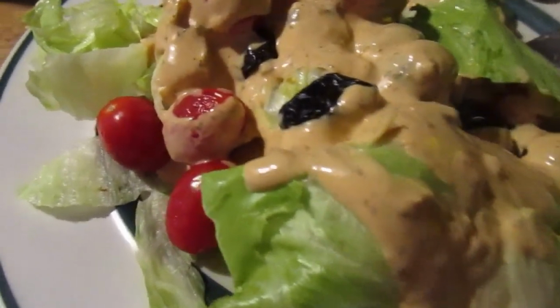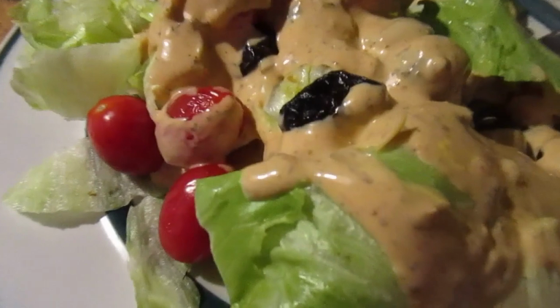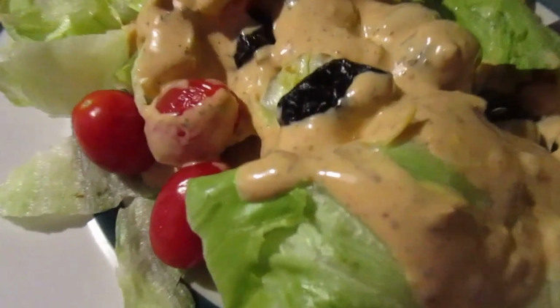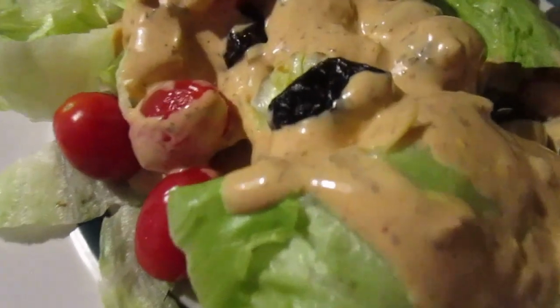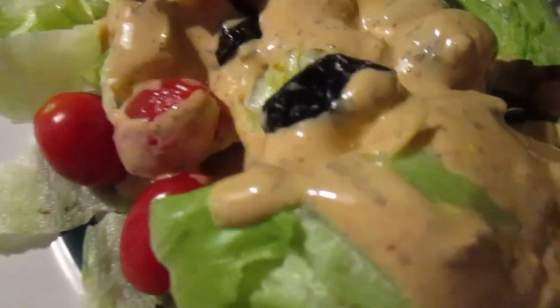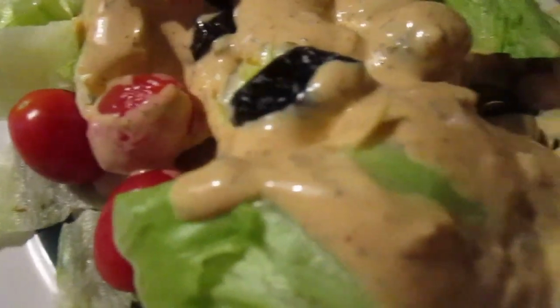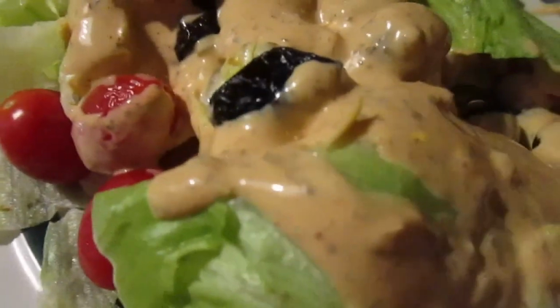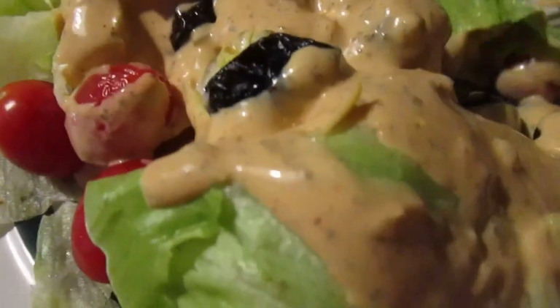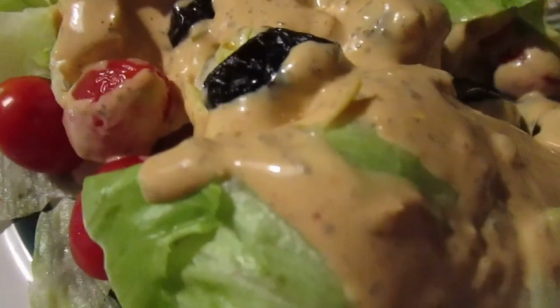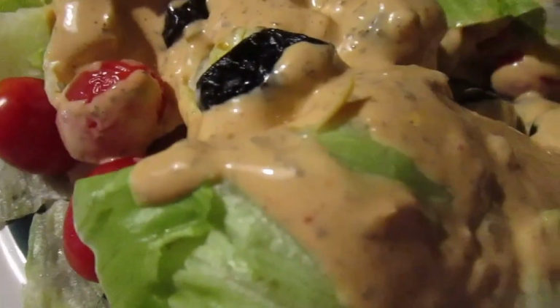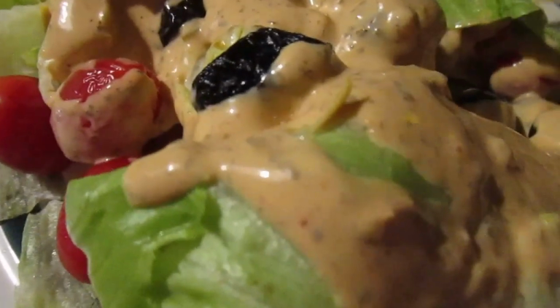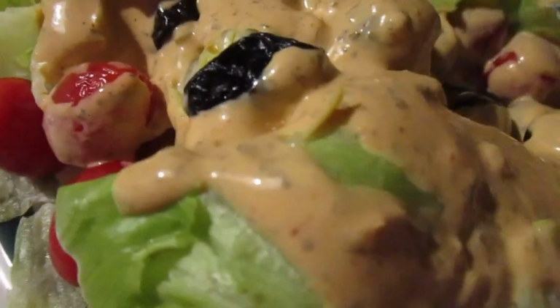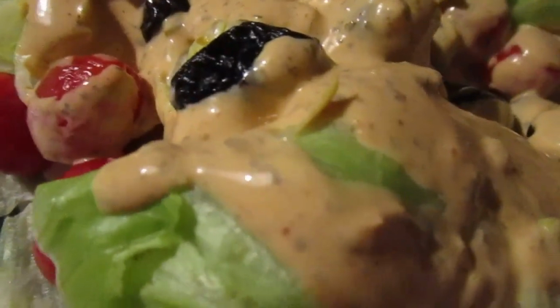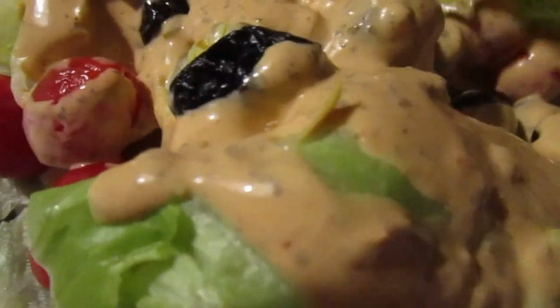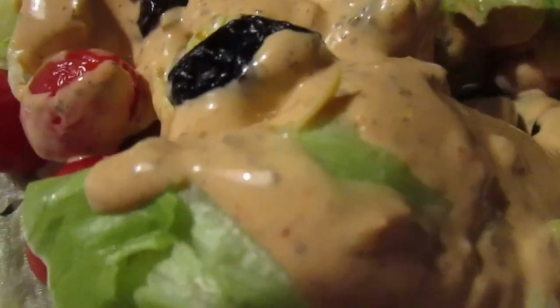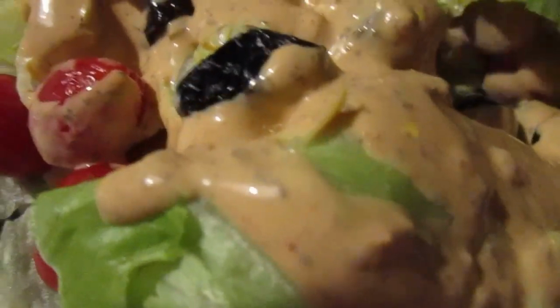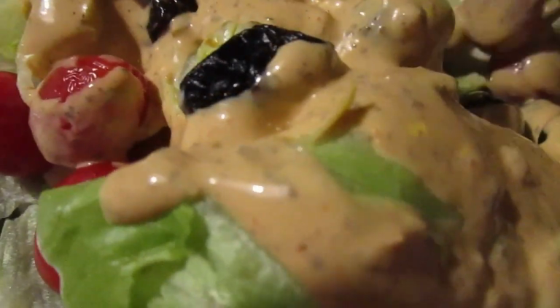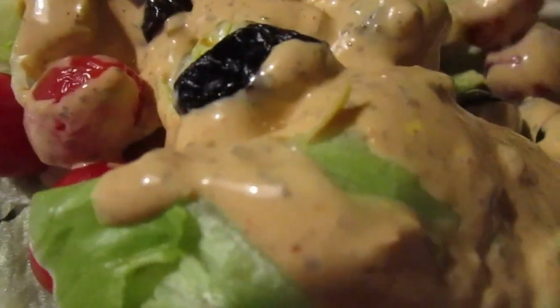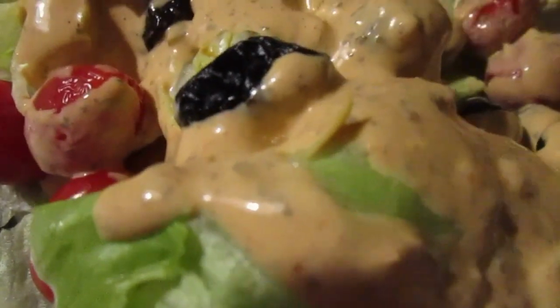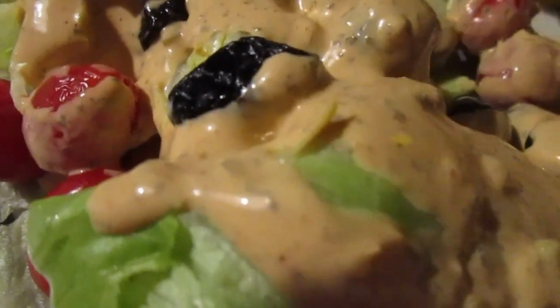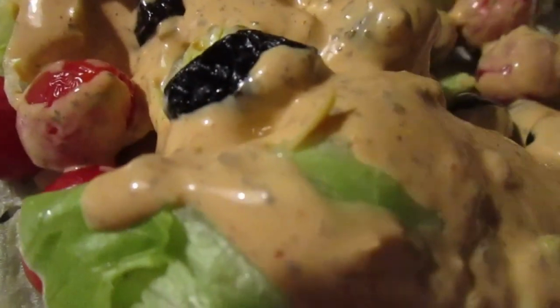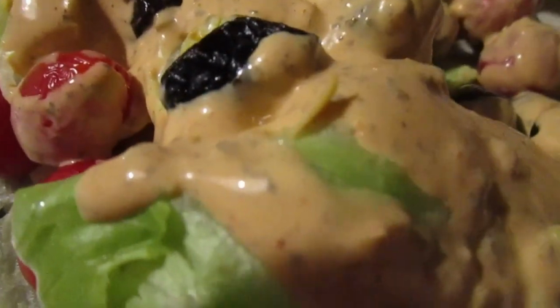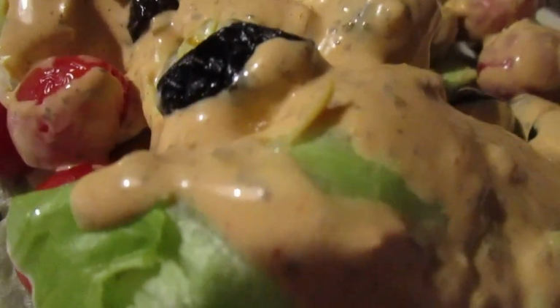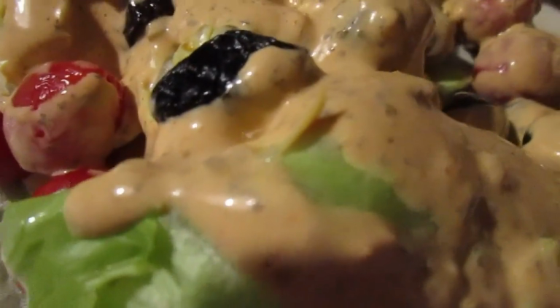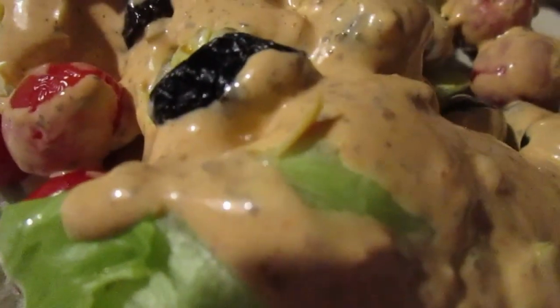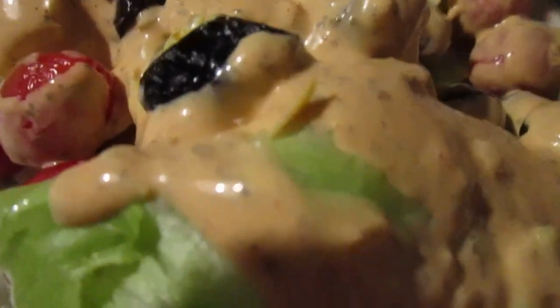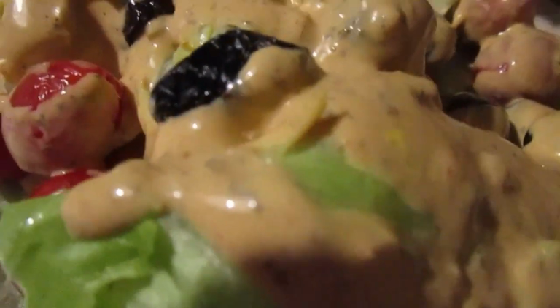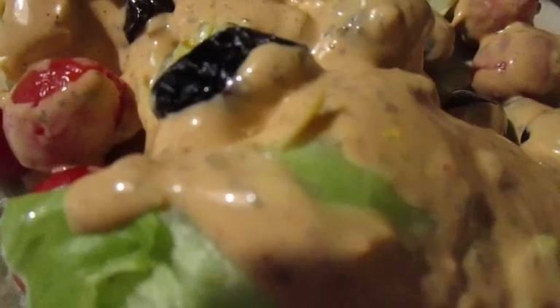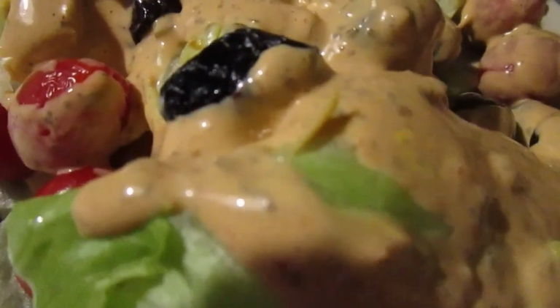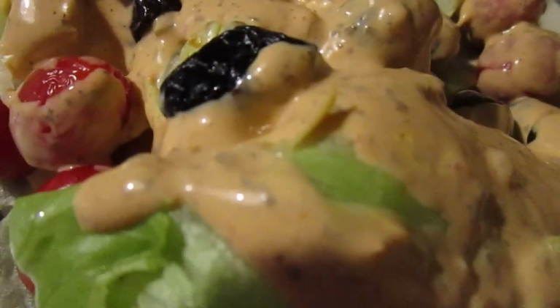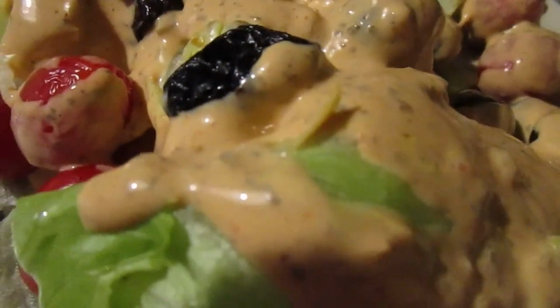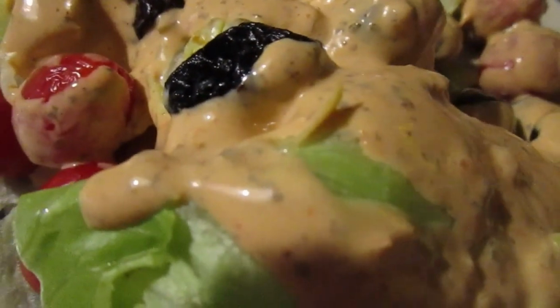Yeah, it's pretty good. It has a good spice to it, and it works kind of well with the lettuce and stuff.